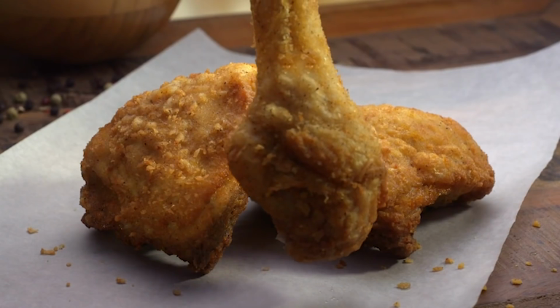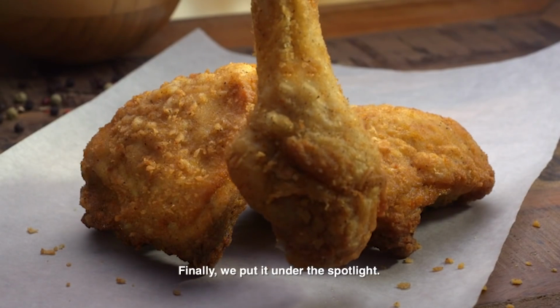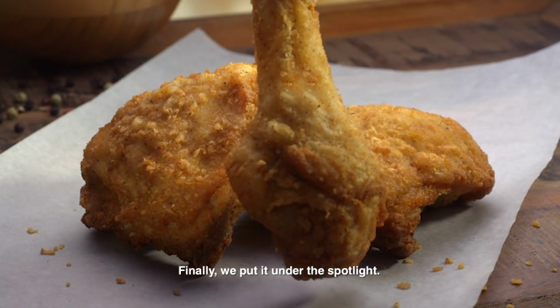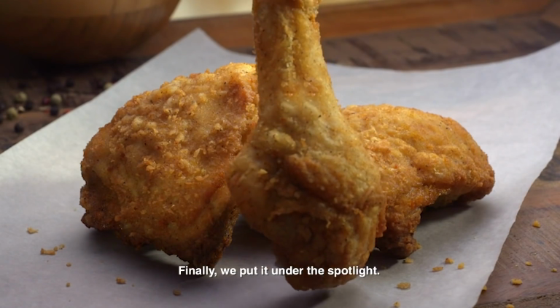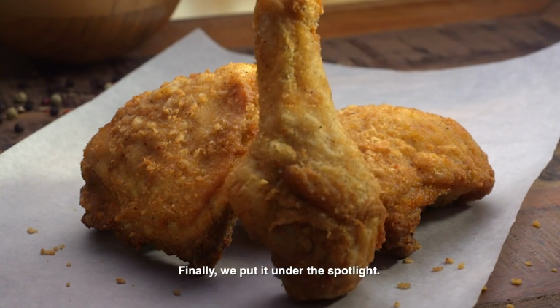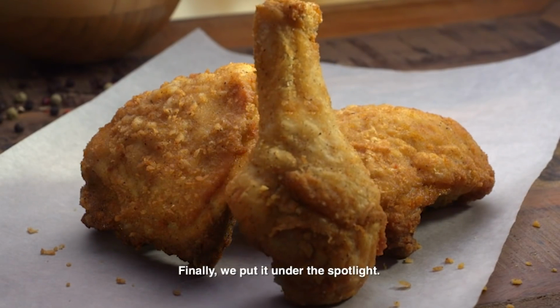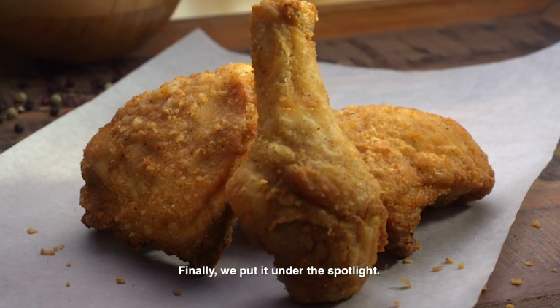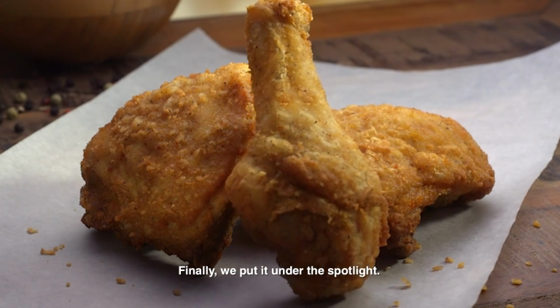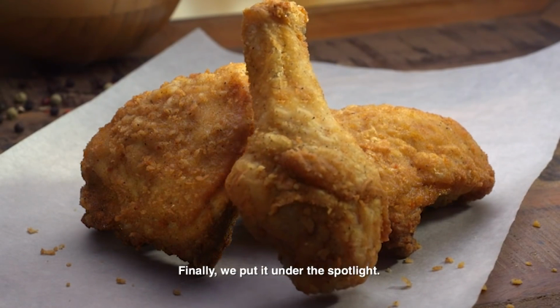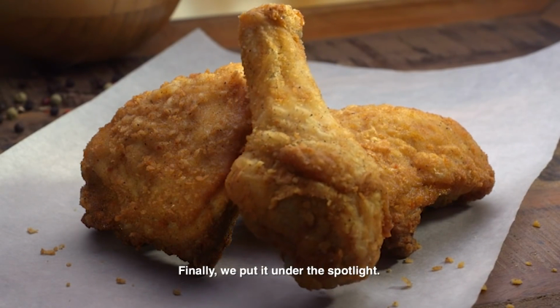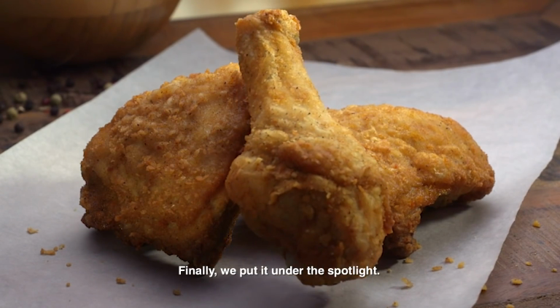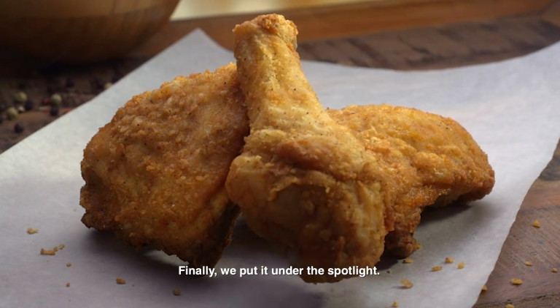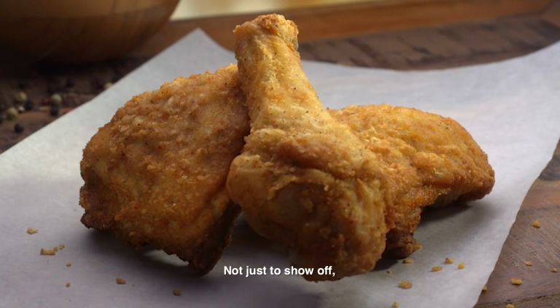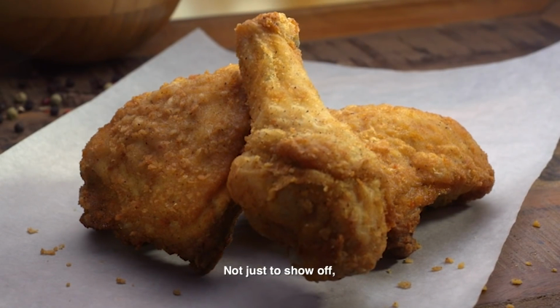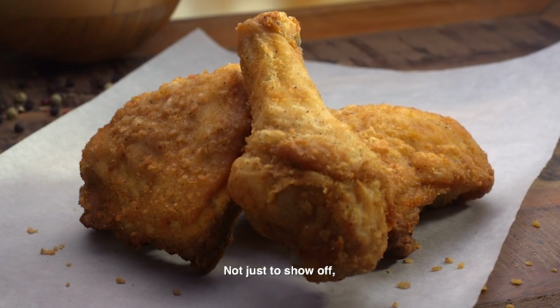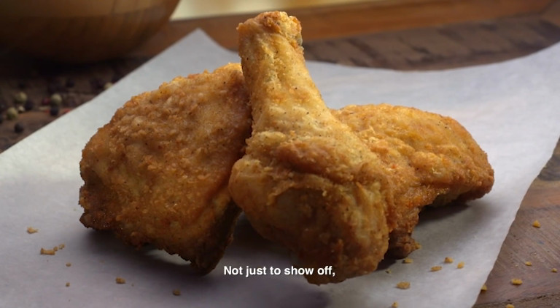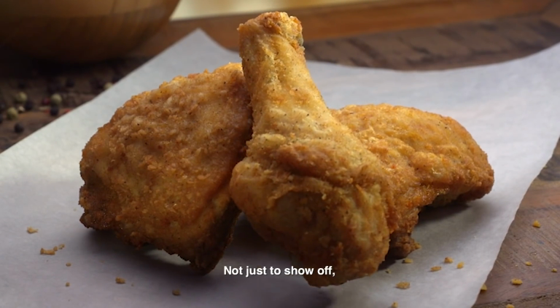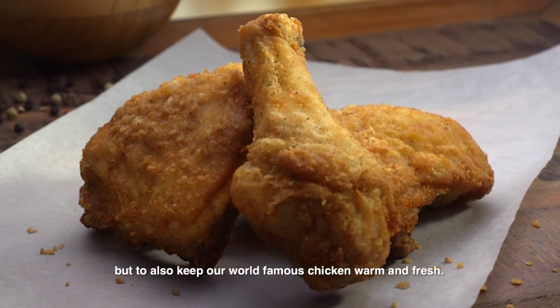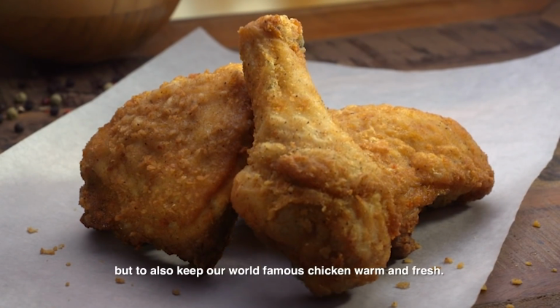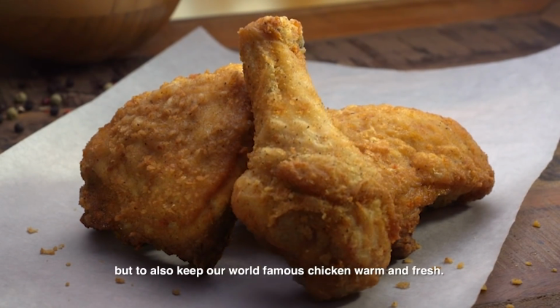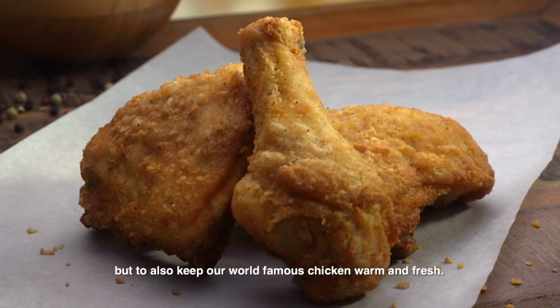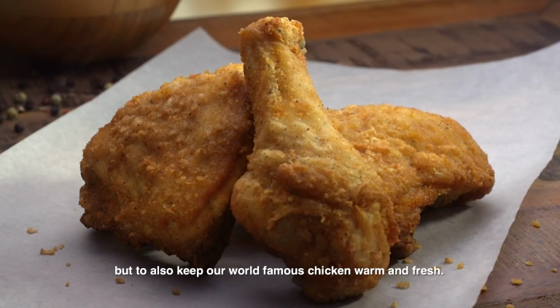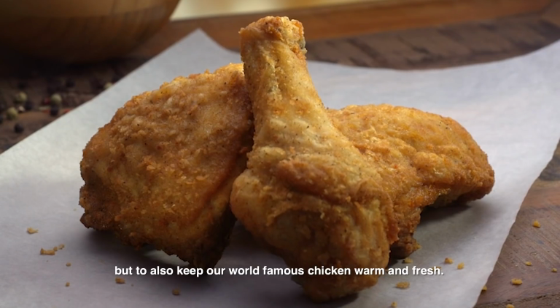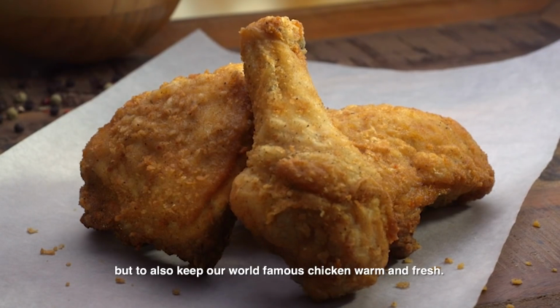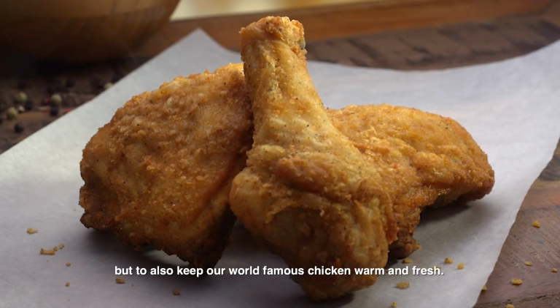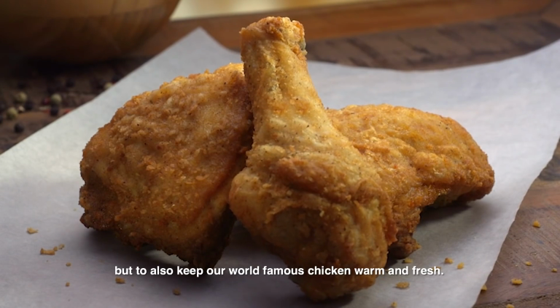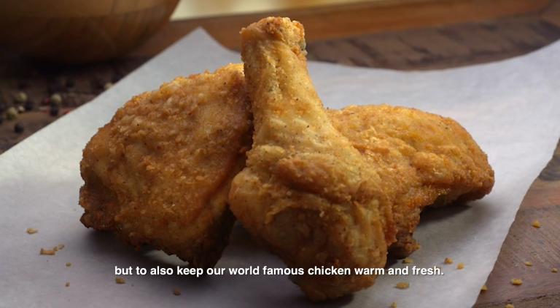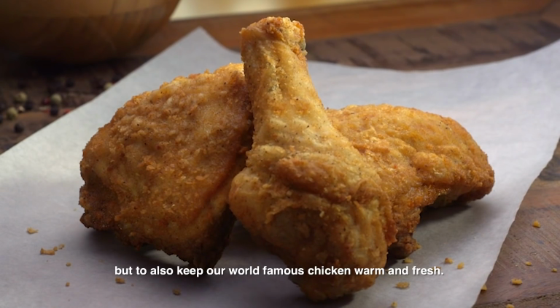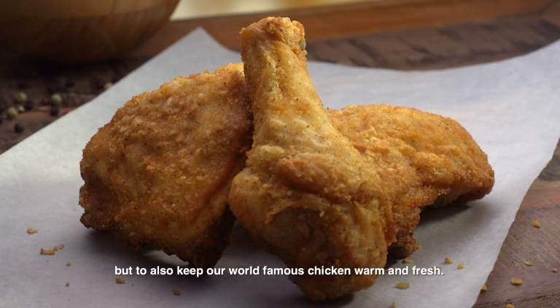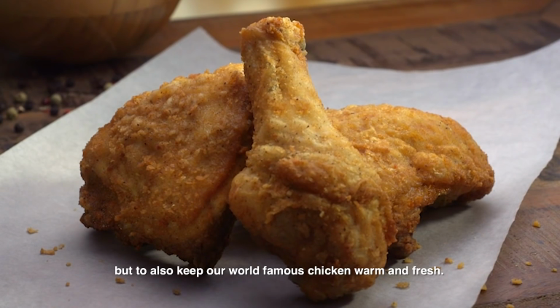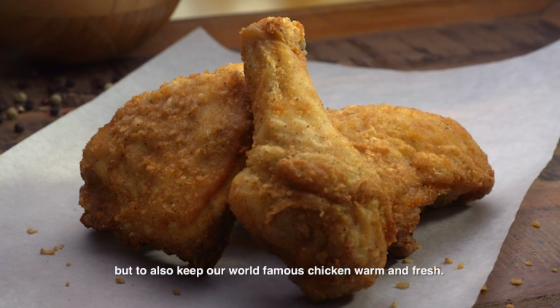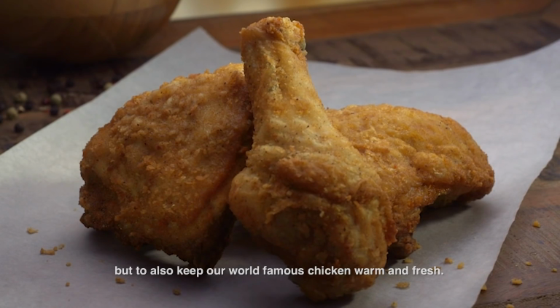Finally, we put it under the spotlight — not just to show off, but to also keep our world-famous chicken warm and fresh.